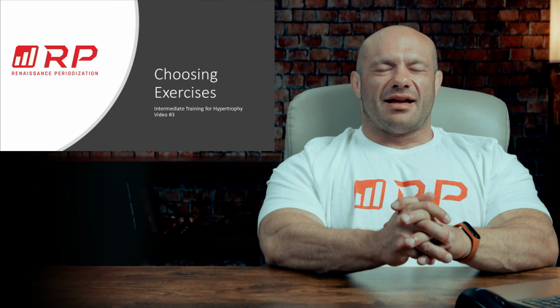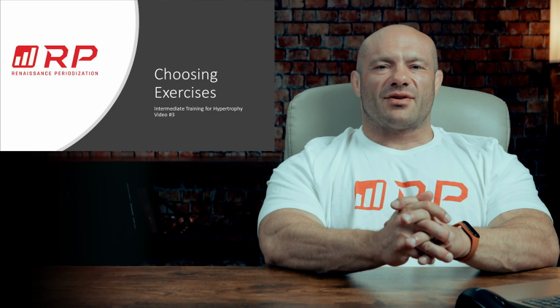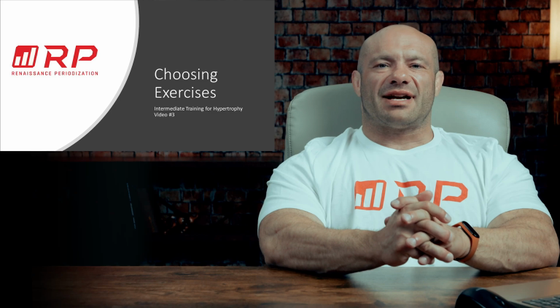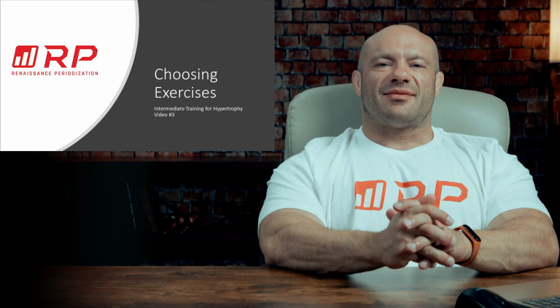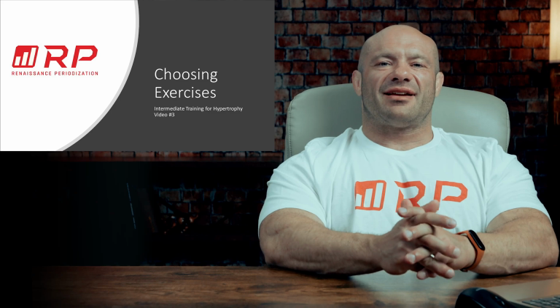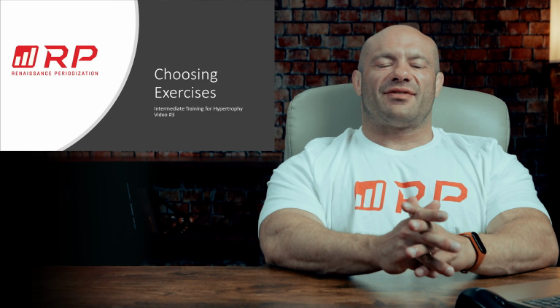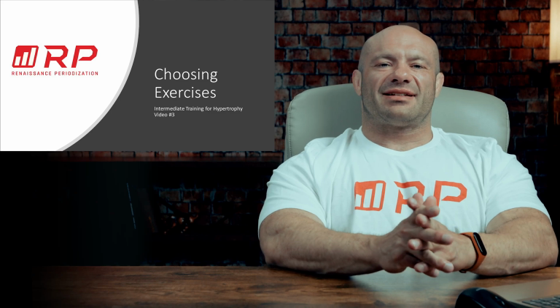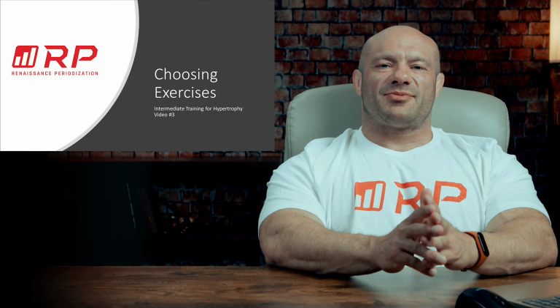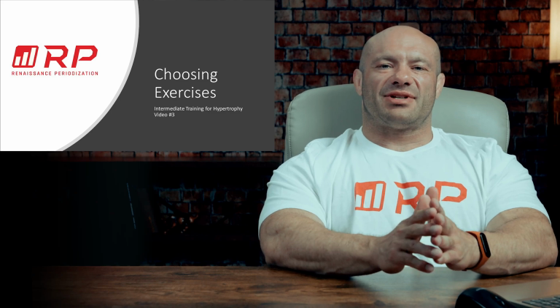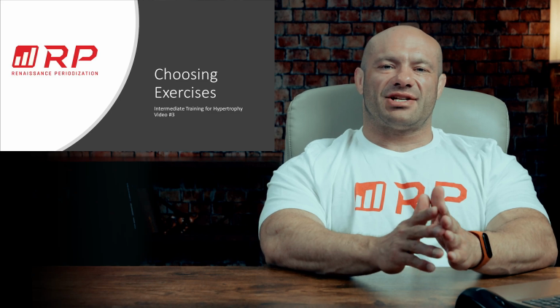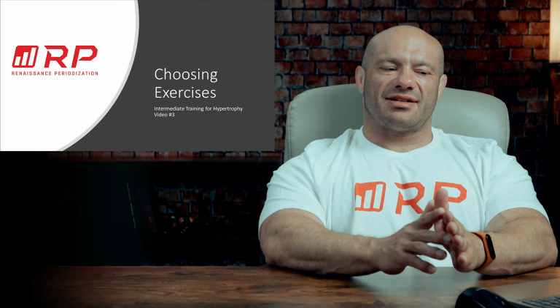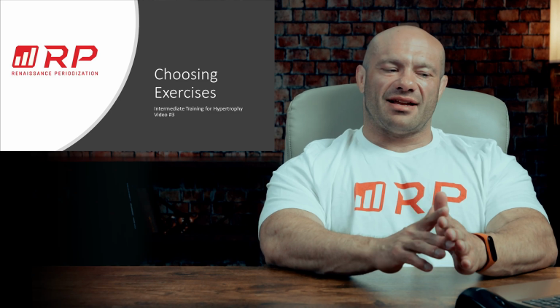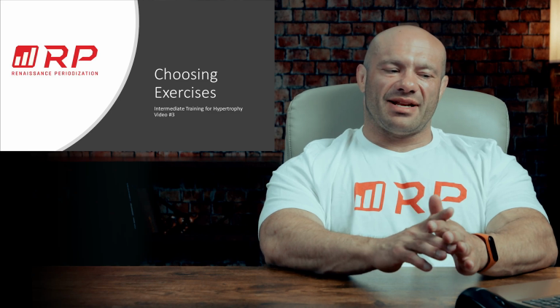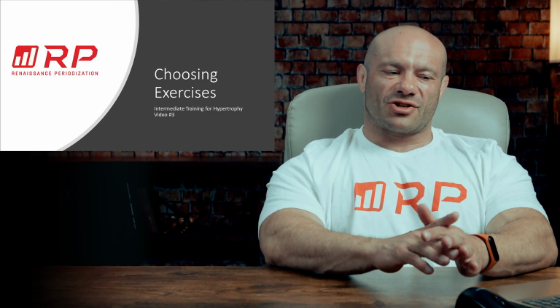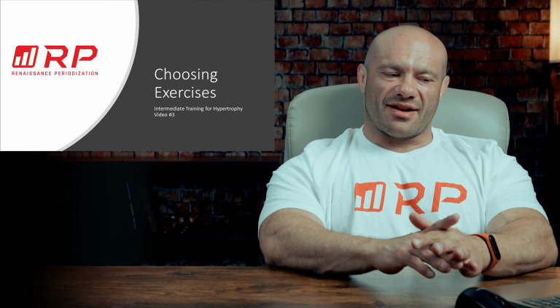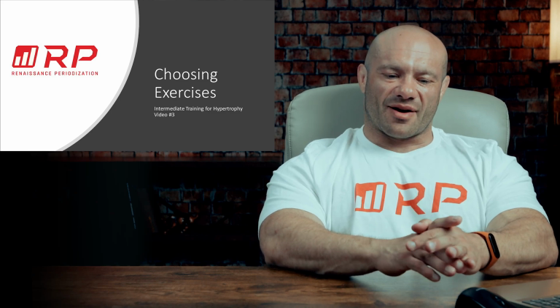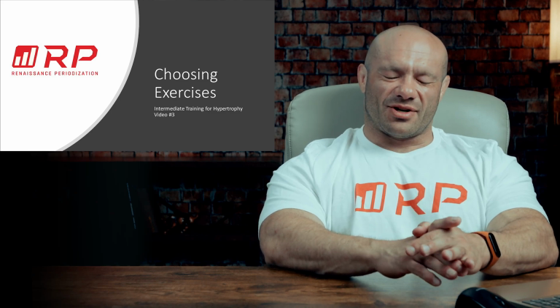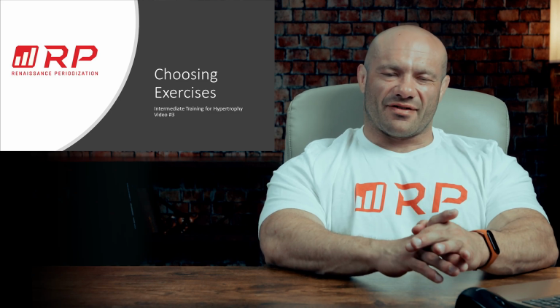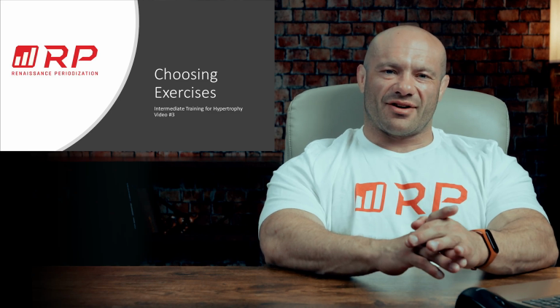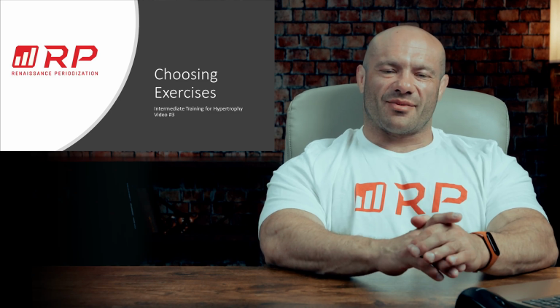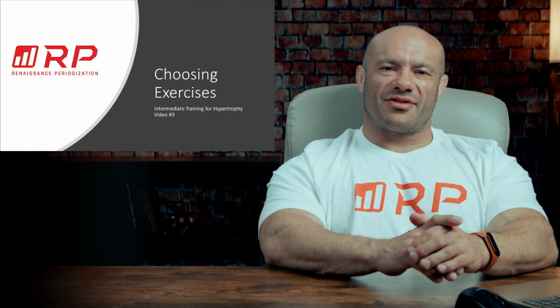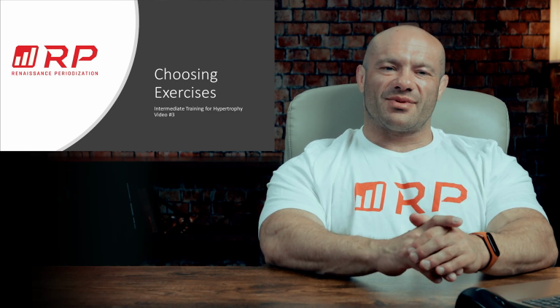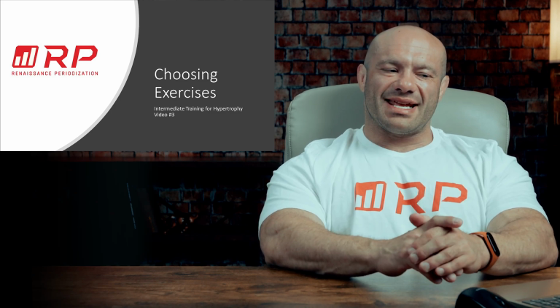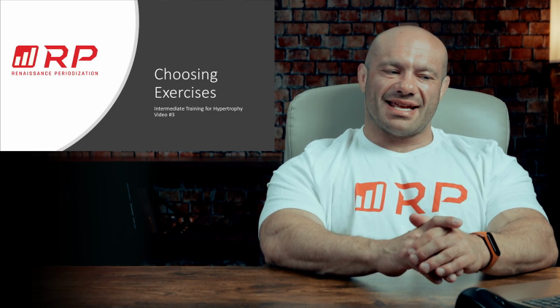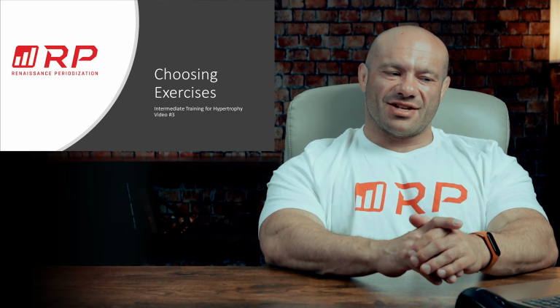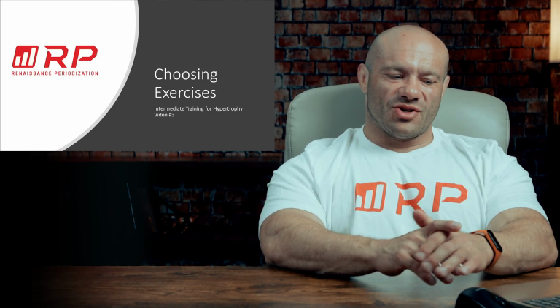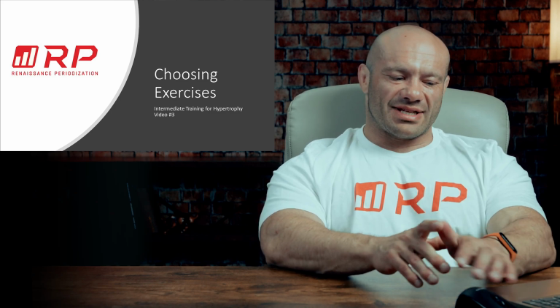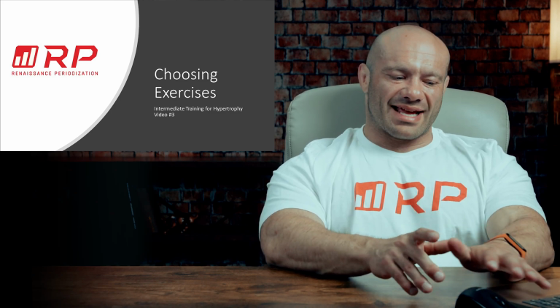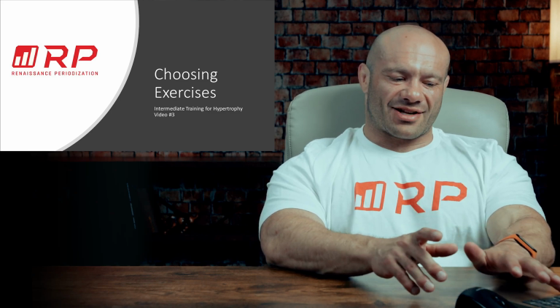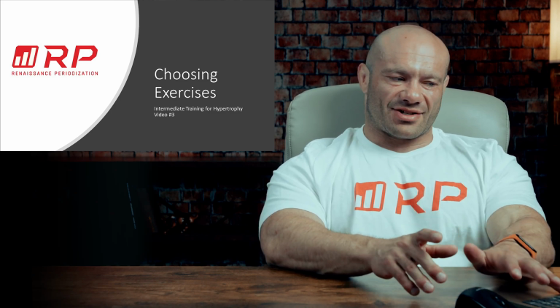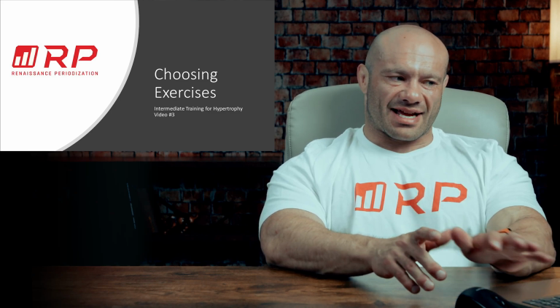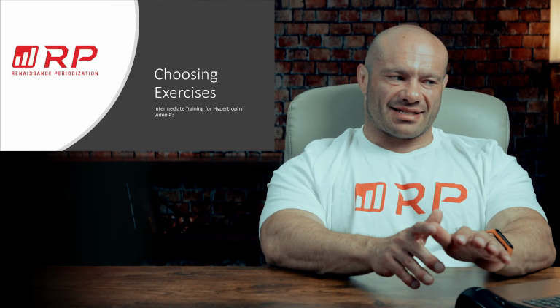Hey folks, Dr. Mike here for Renaissance Periodization. Intermediate training for hypertrophy, video number three: choosing exercises.